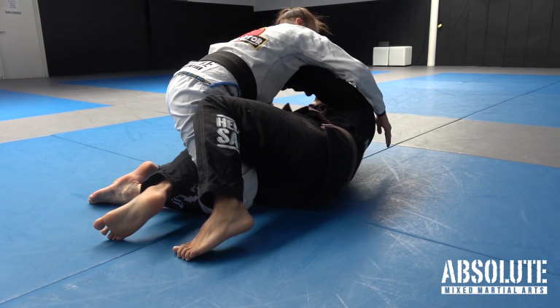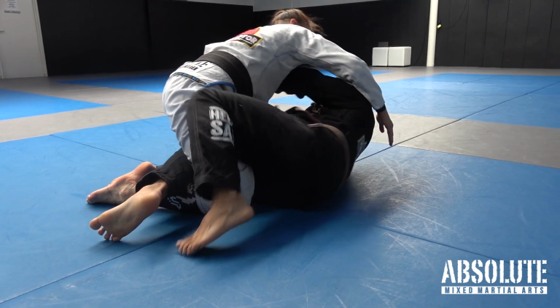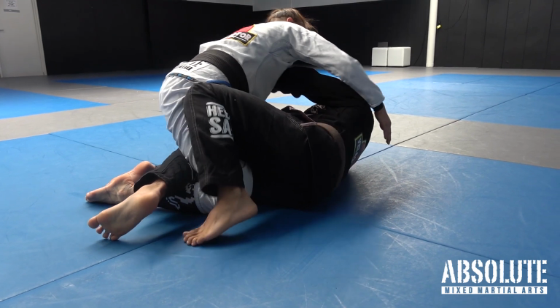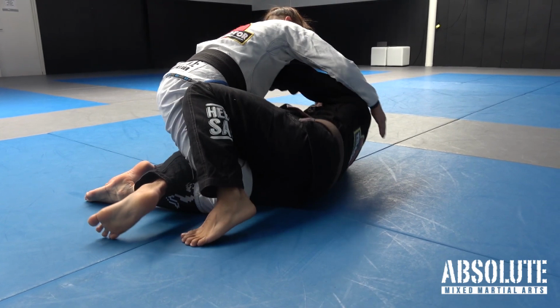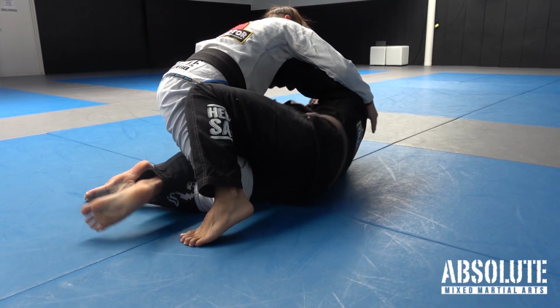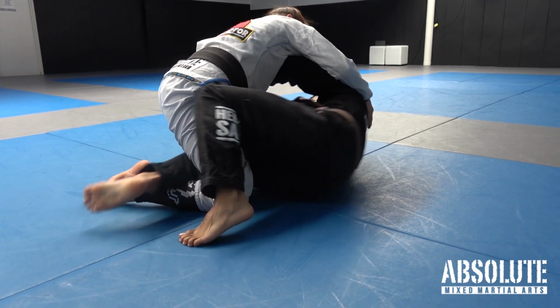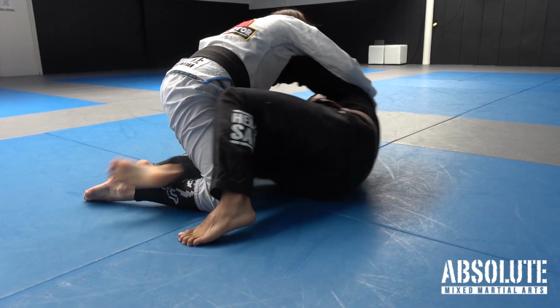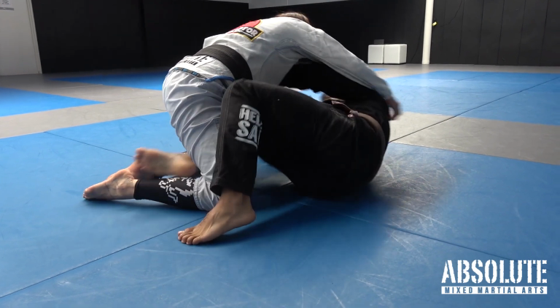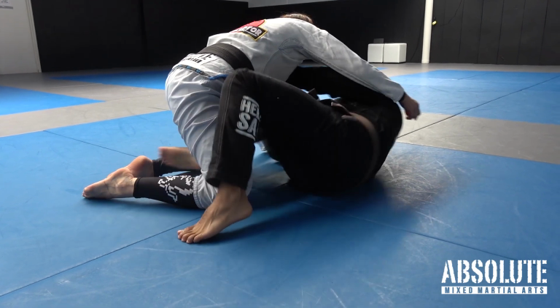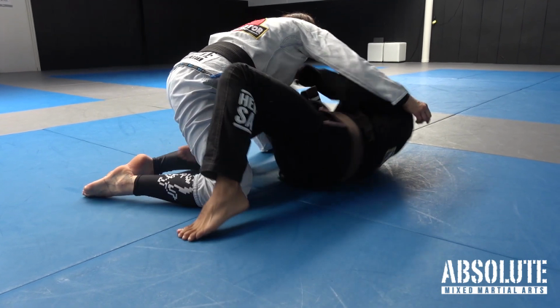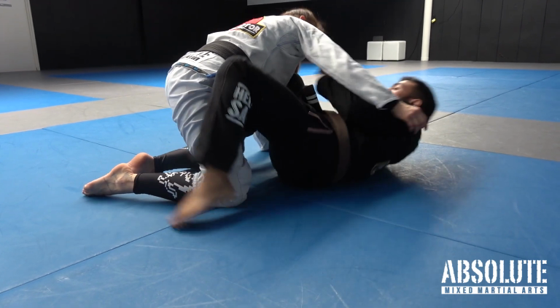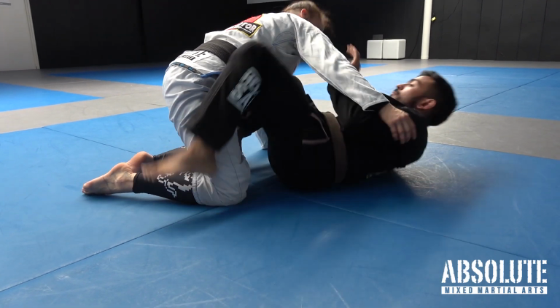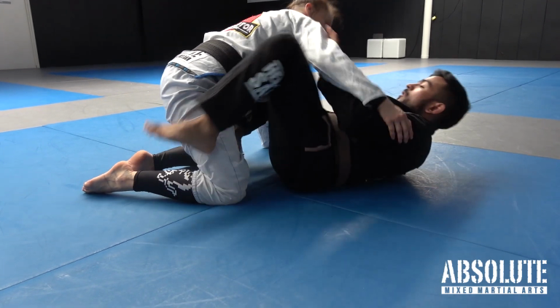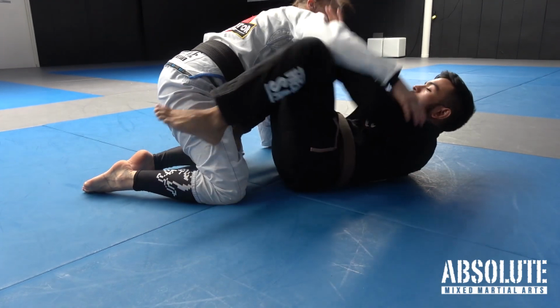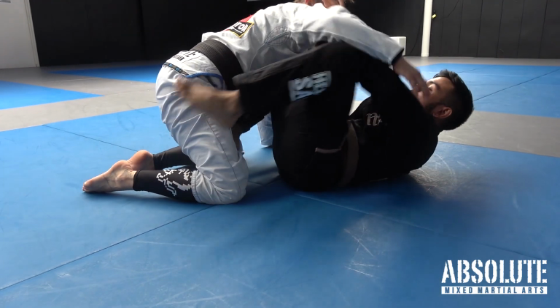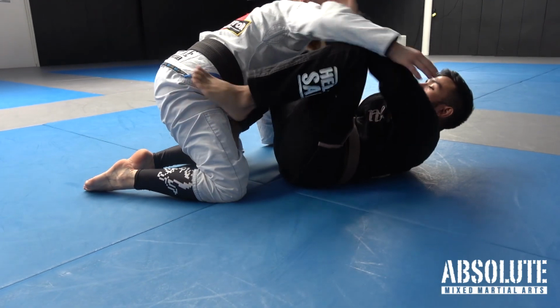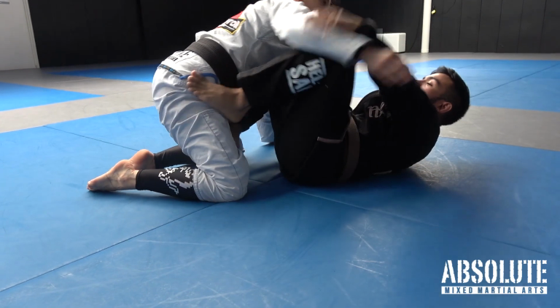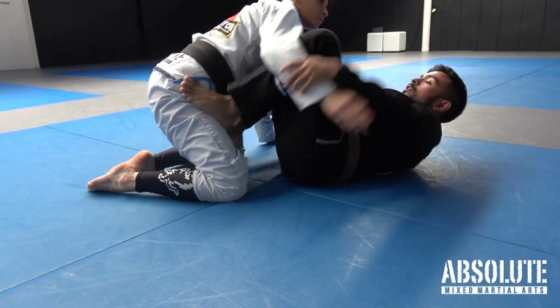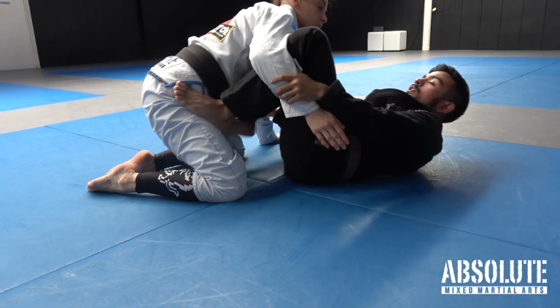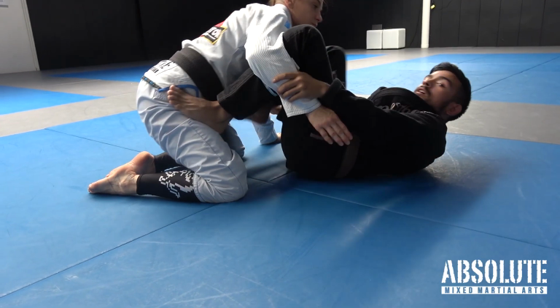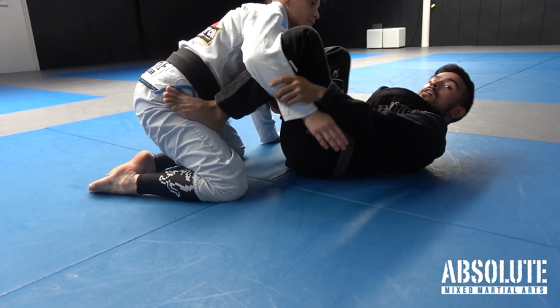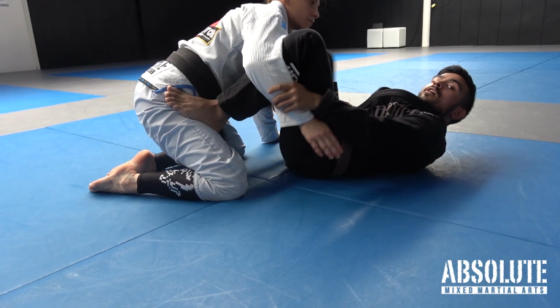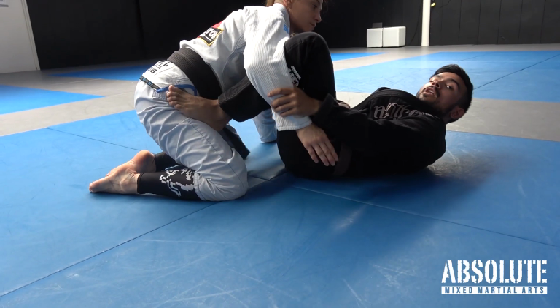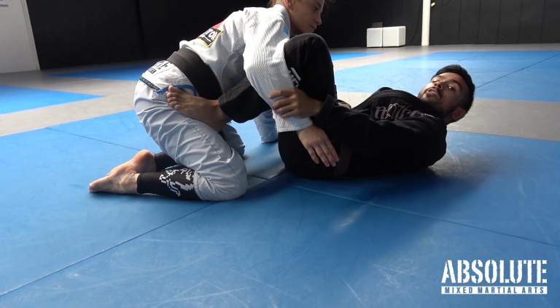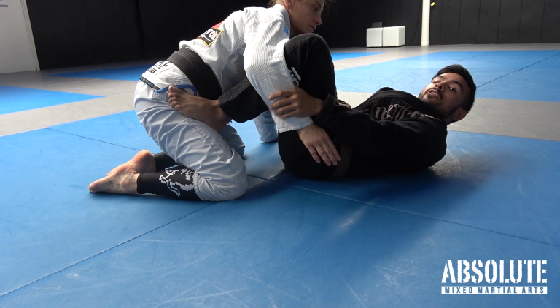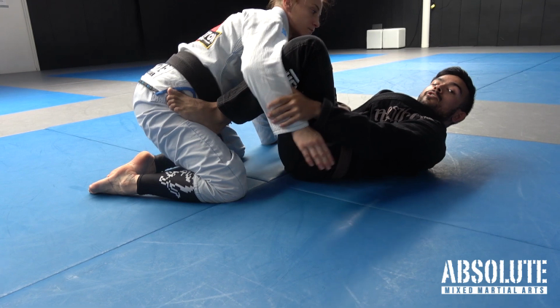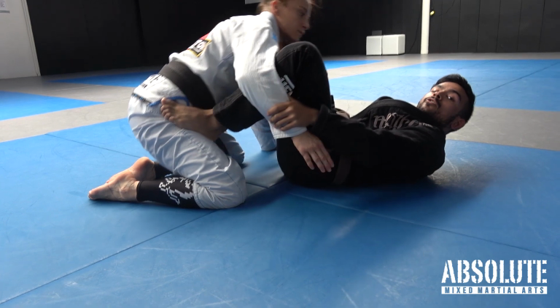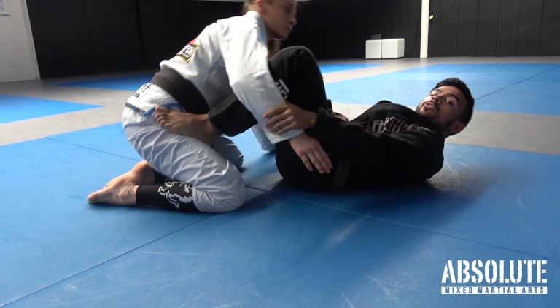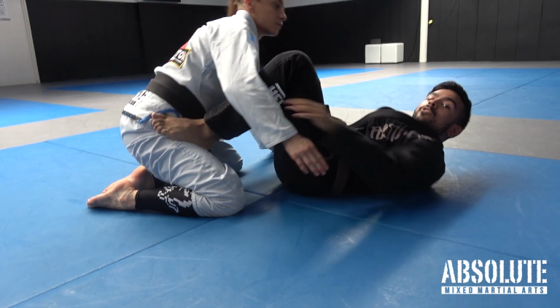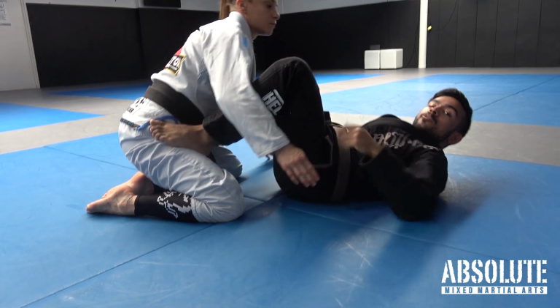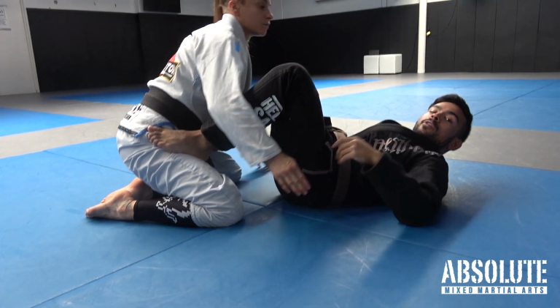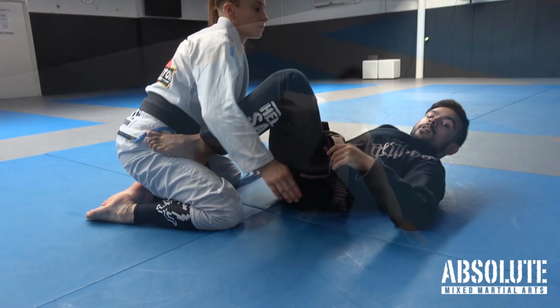Right on the inside again, get my other leg free, and I can control the guard.